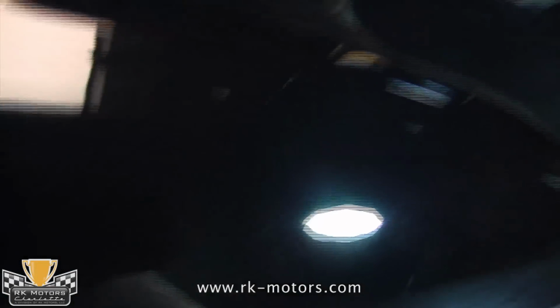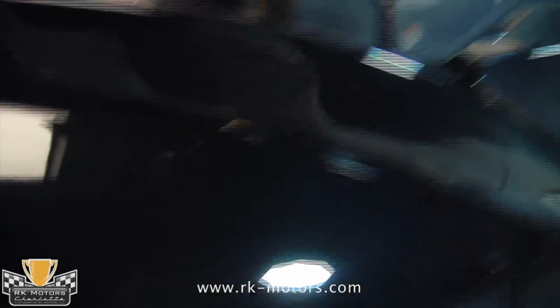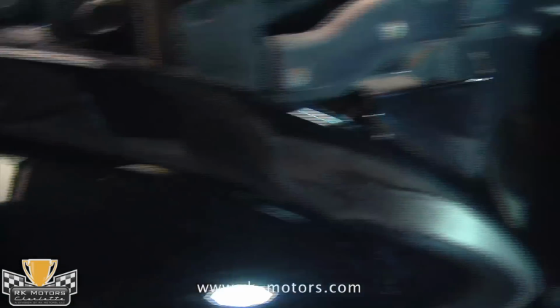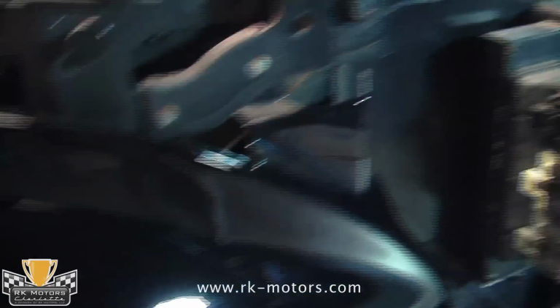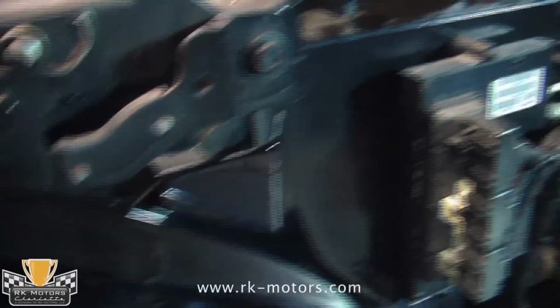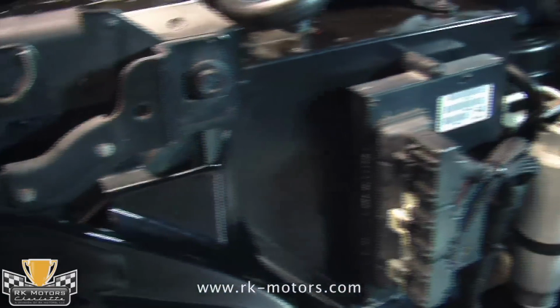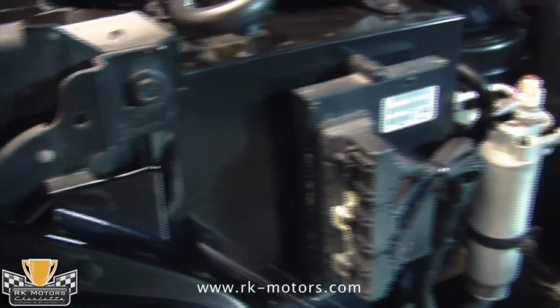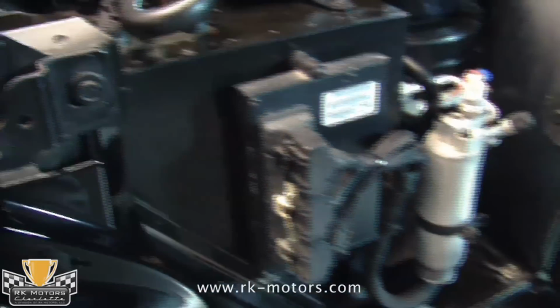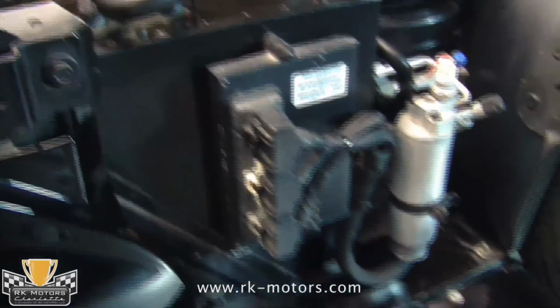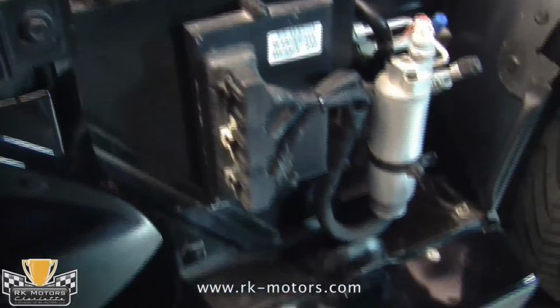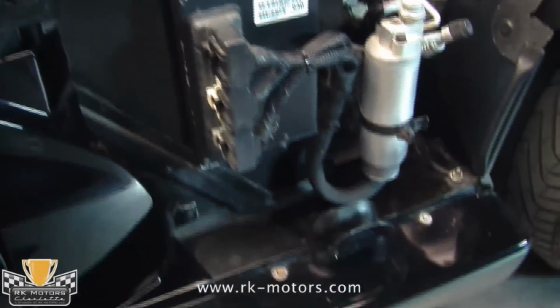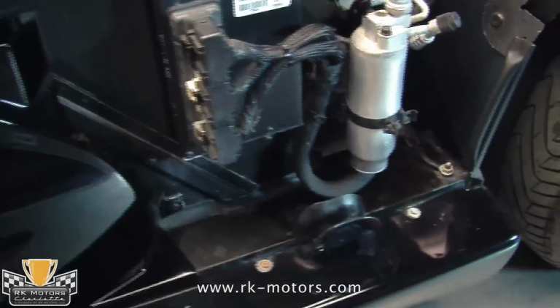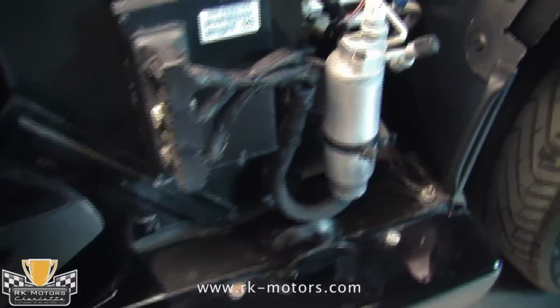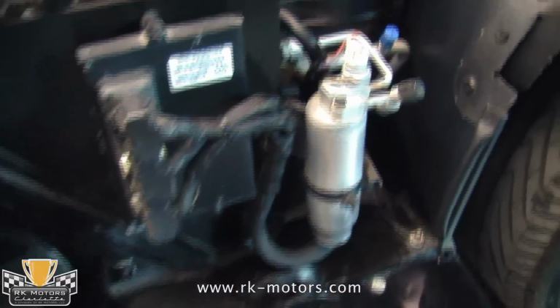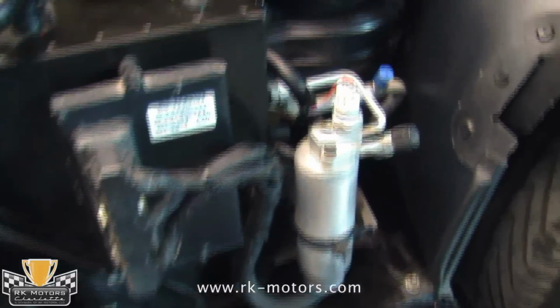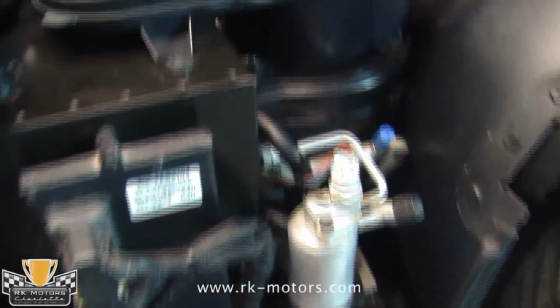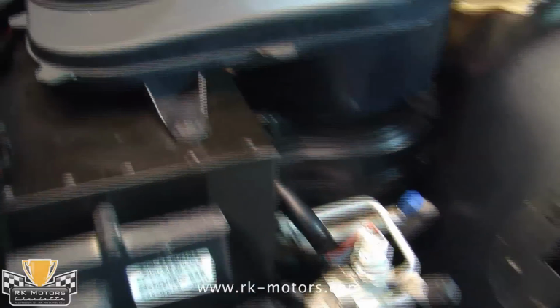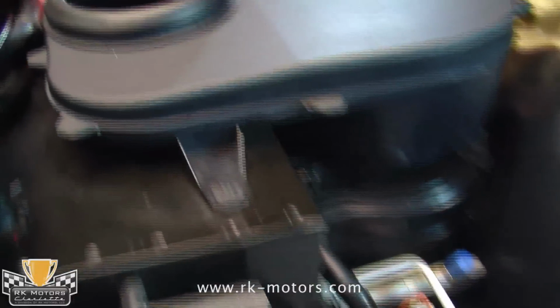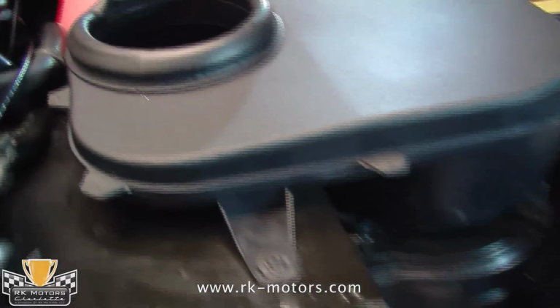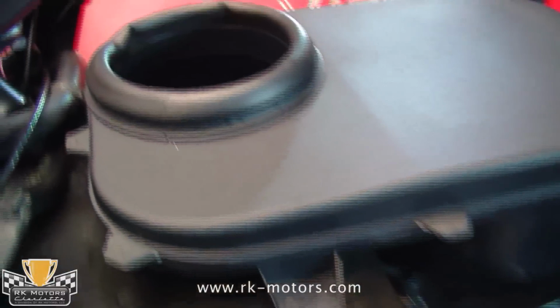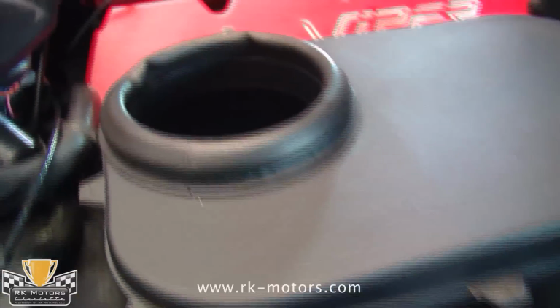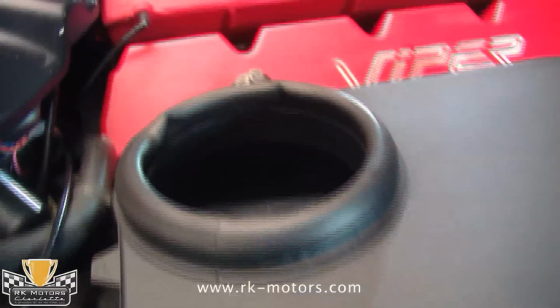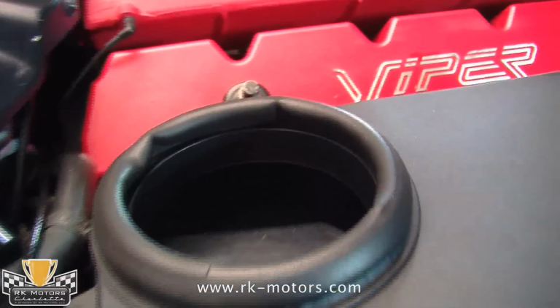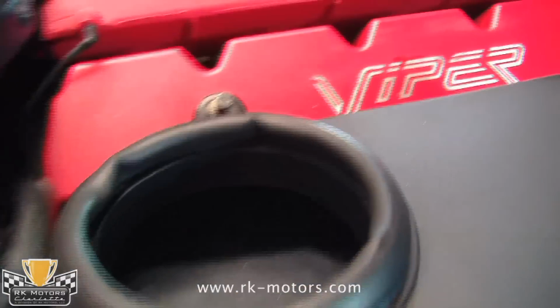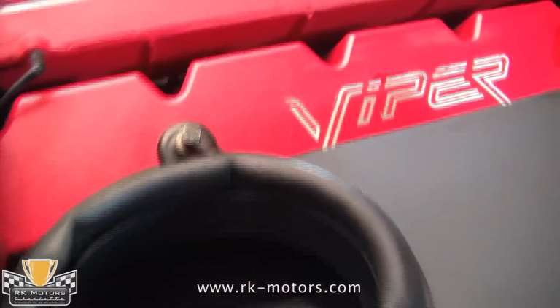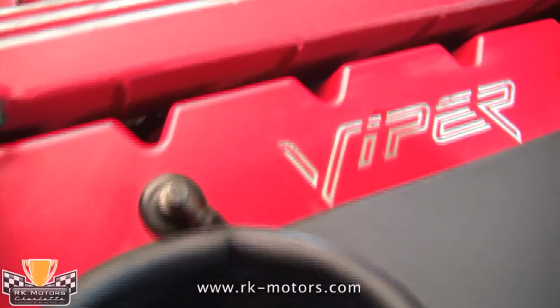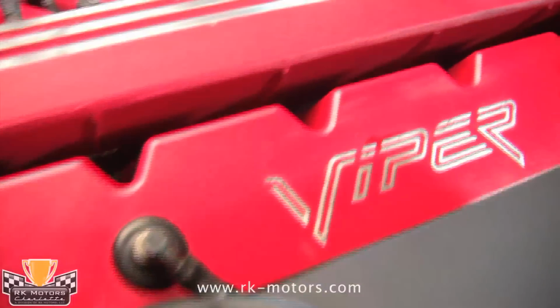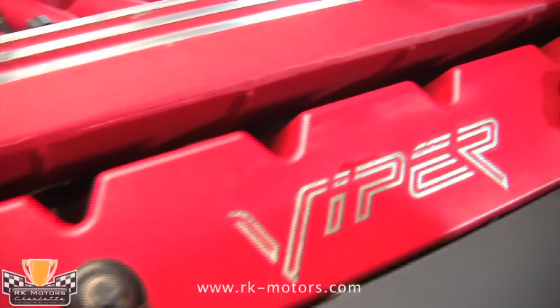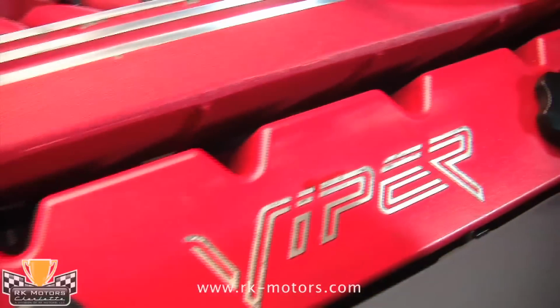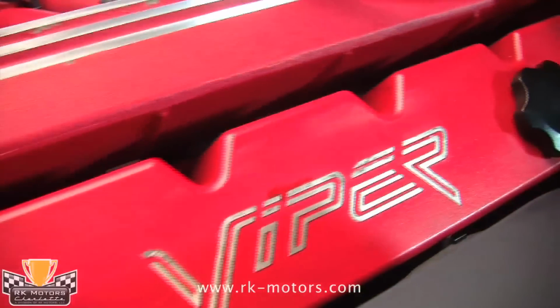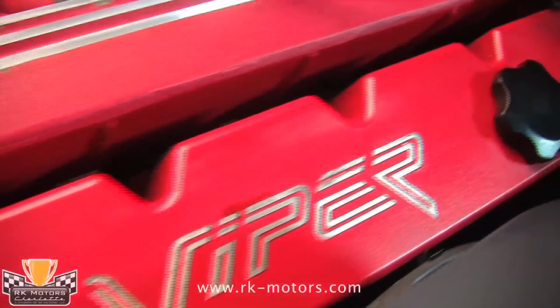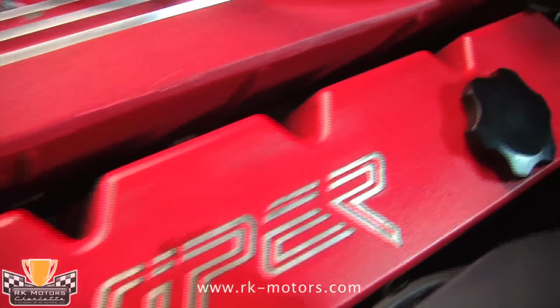Clean, well-maintained, and fully detailed by our own pros, you want to open up the engine bay every chance you get.